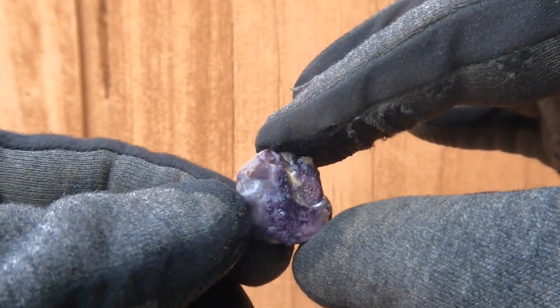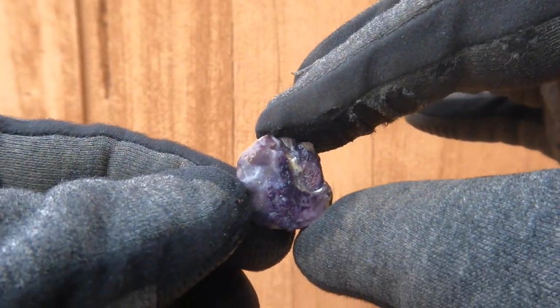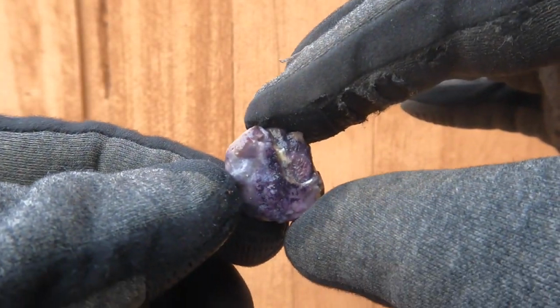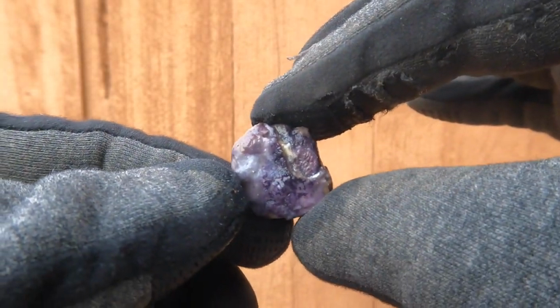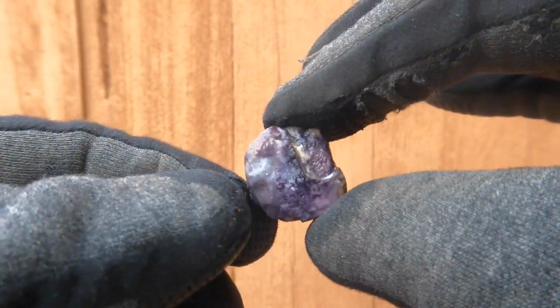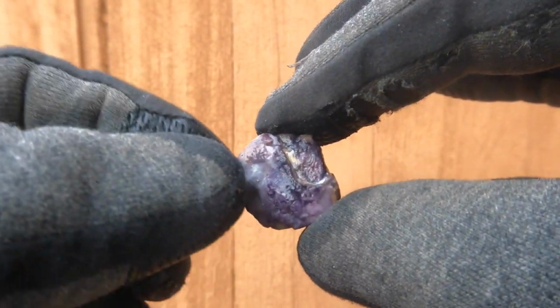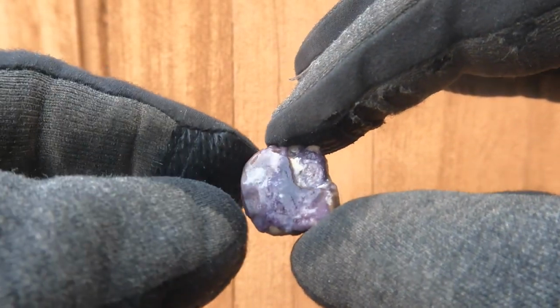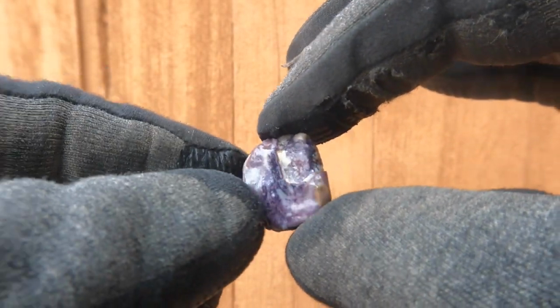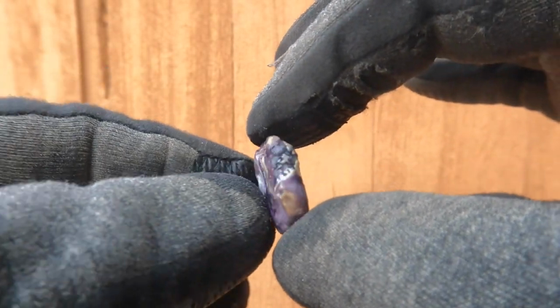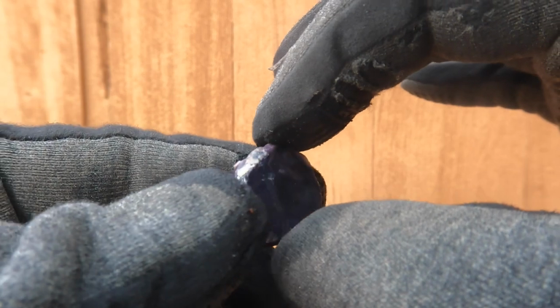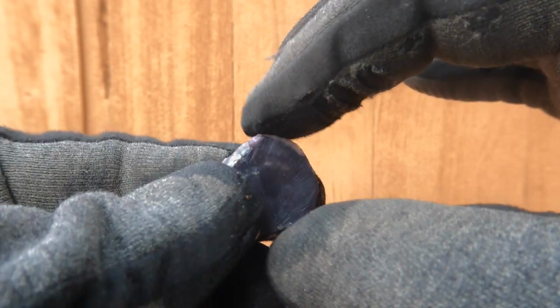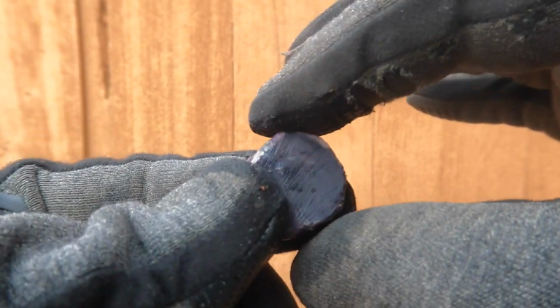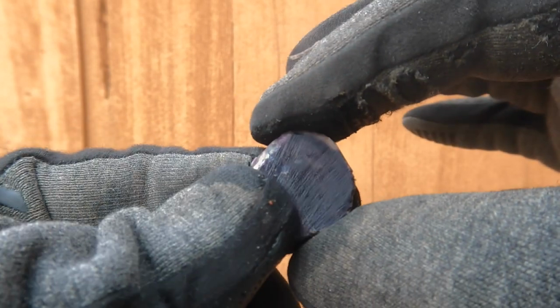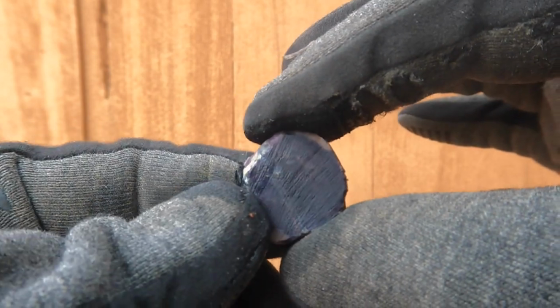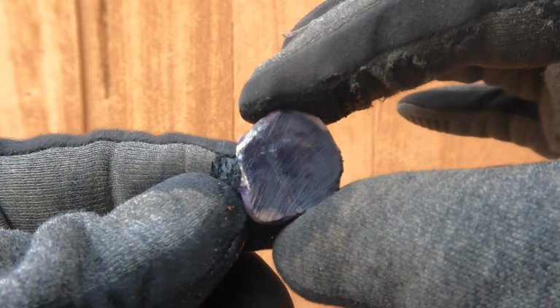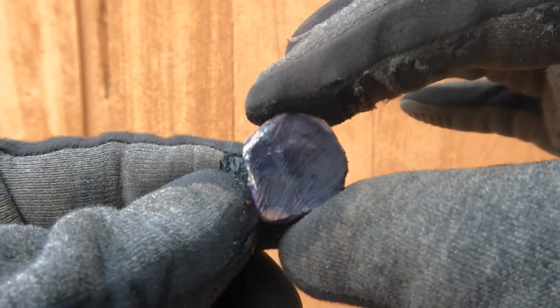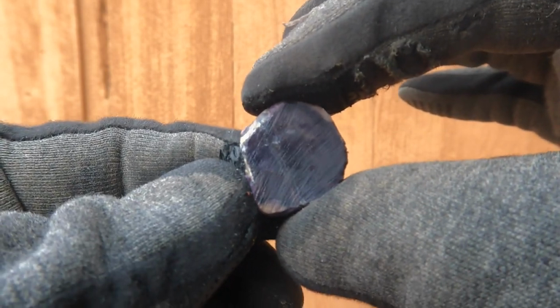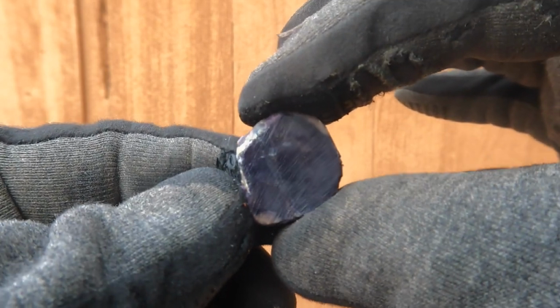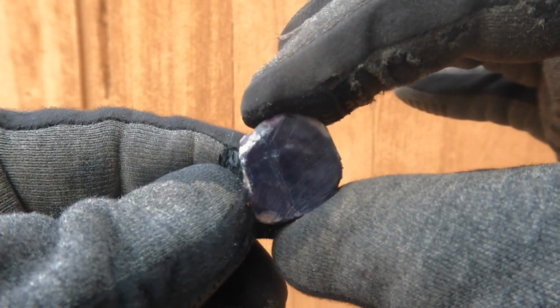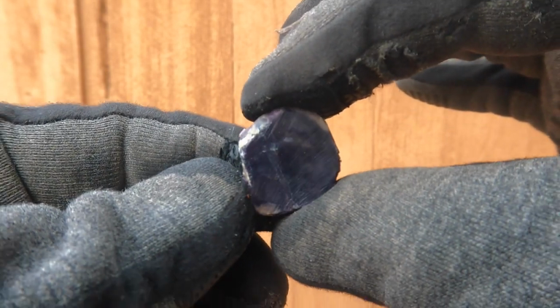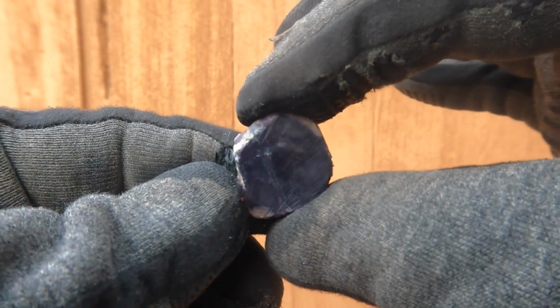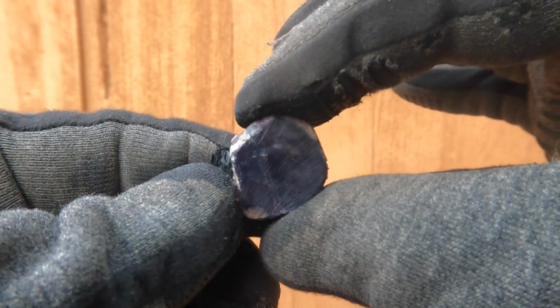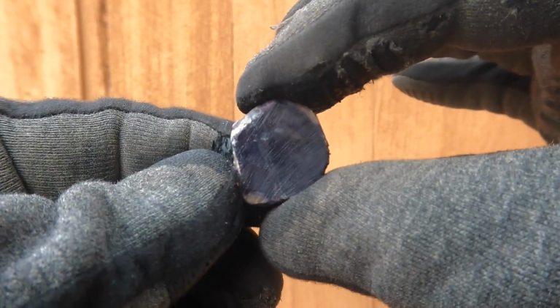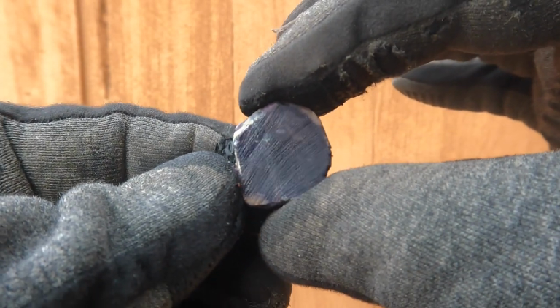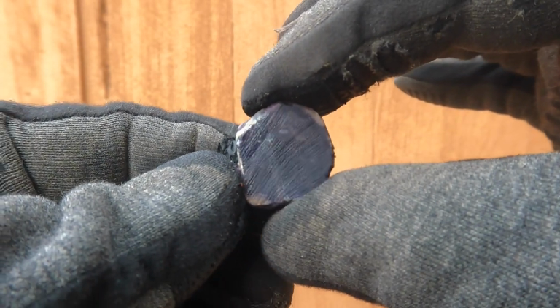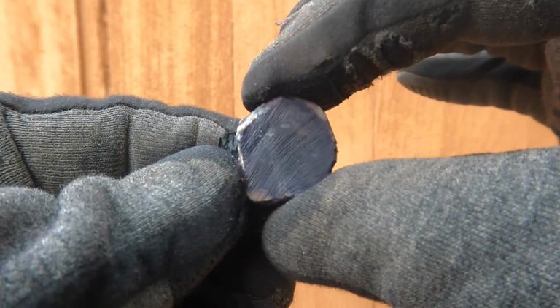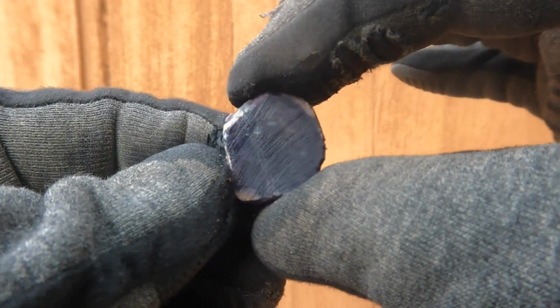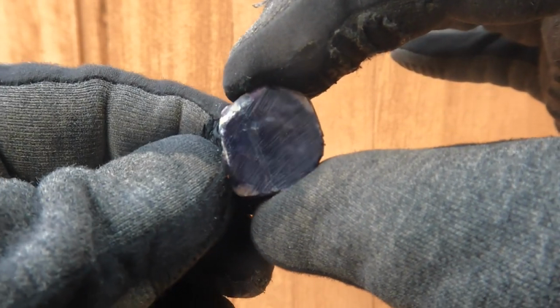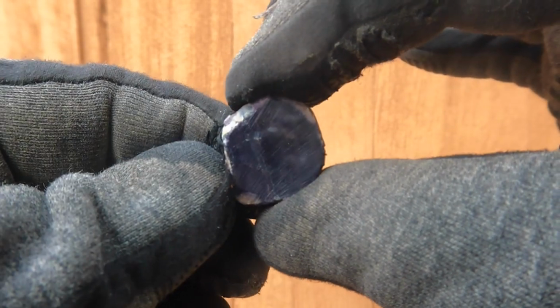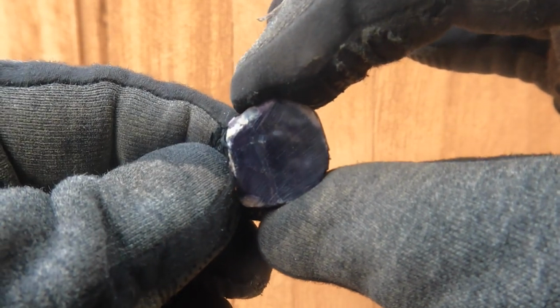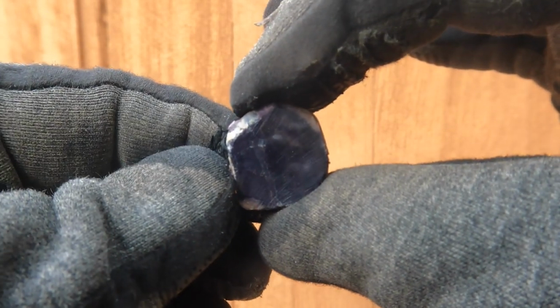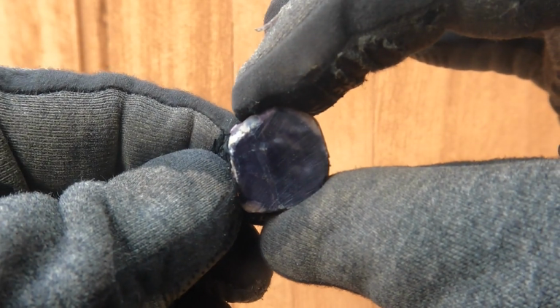Here's another piece of Bertrandite. The other side broke, so this is all we got. This one was very dark — just purple.